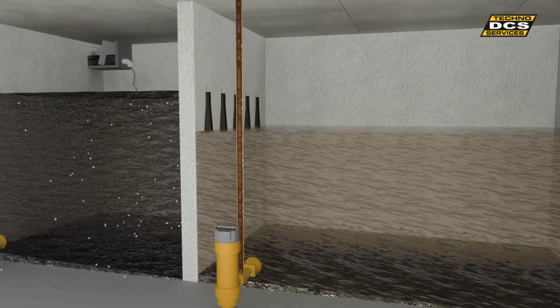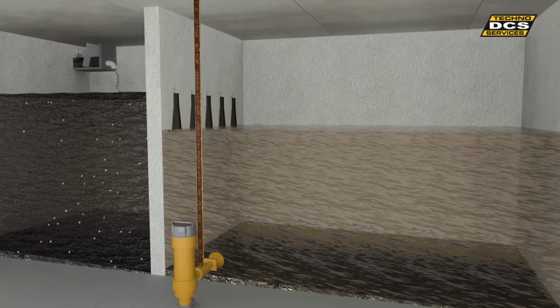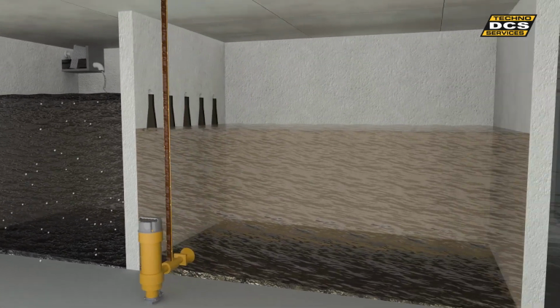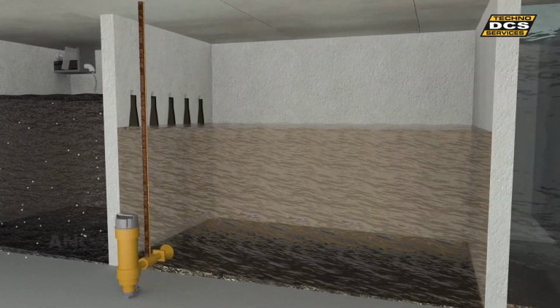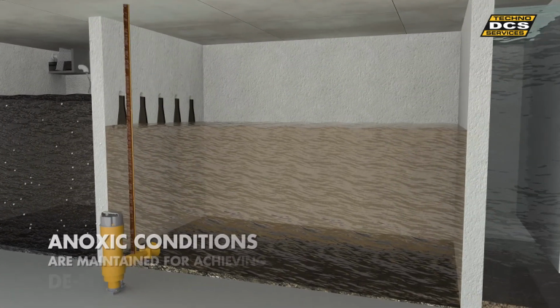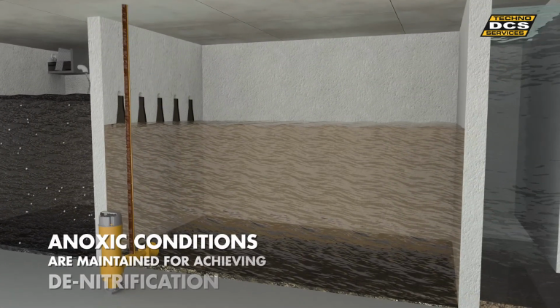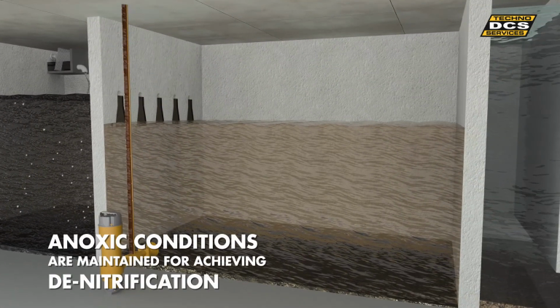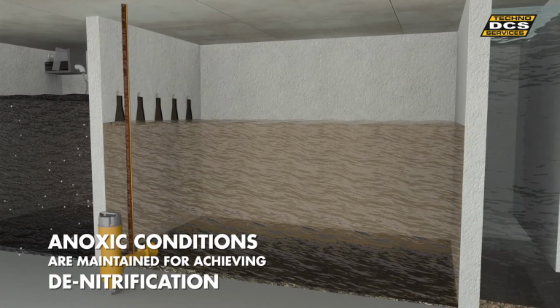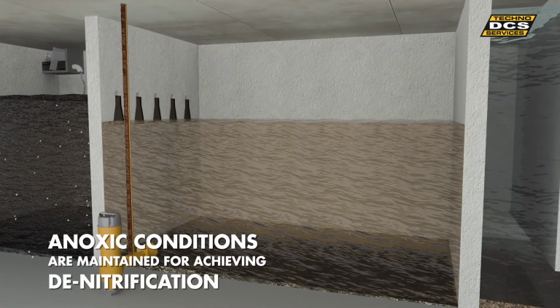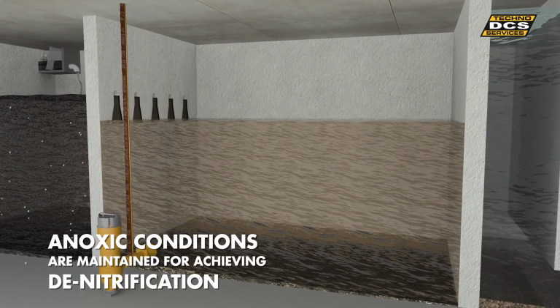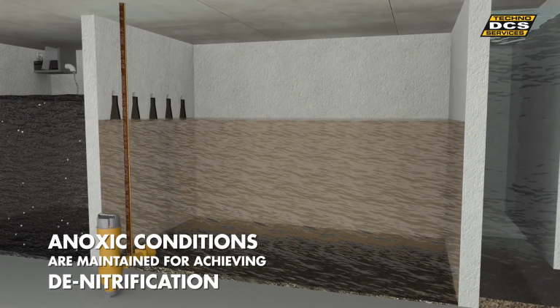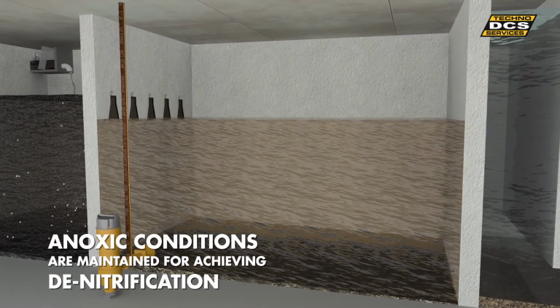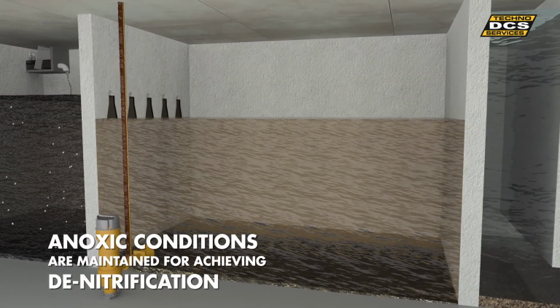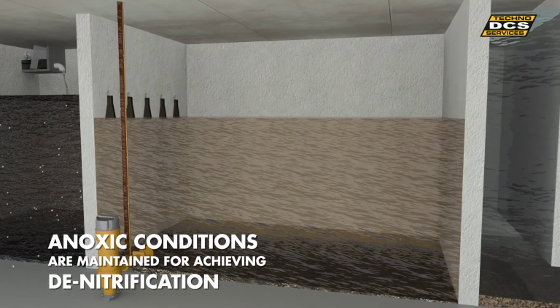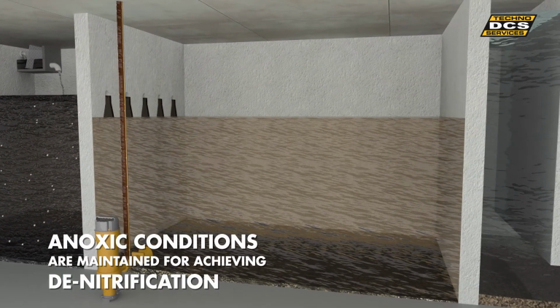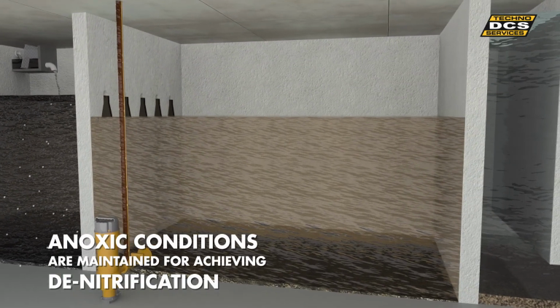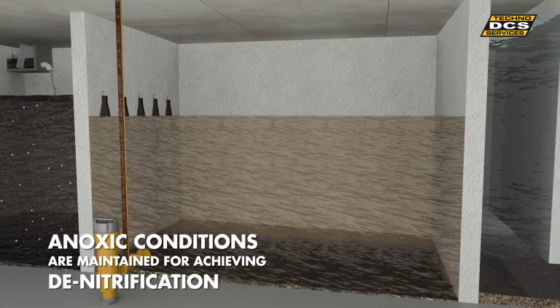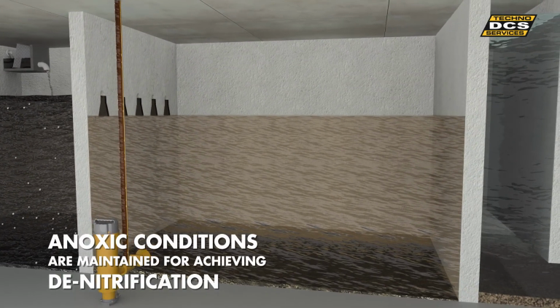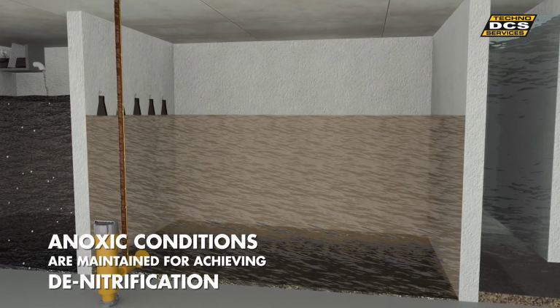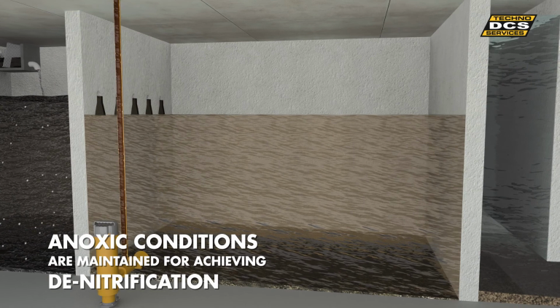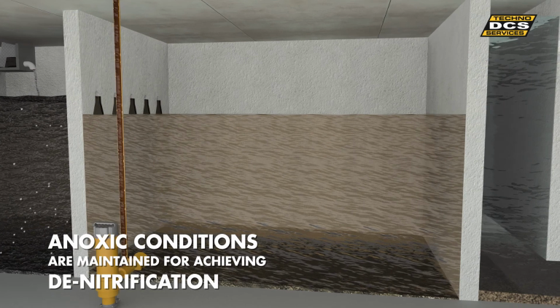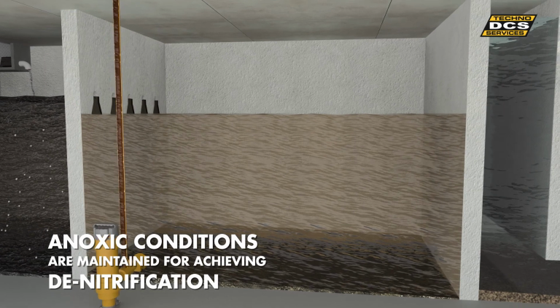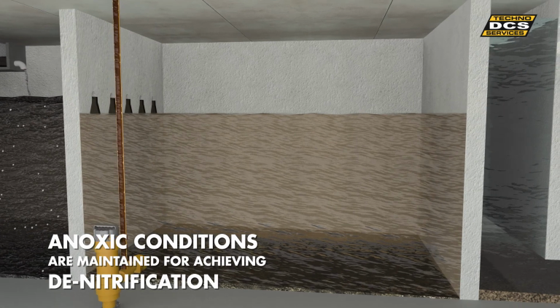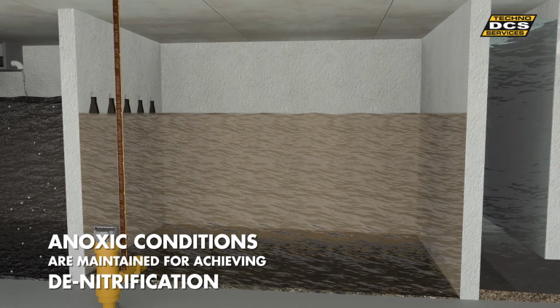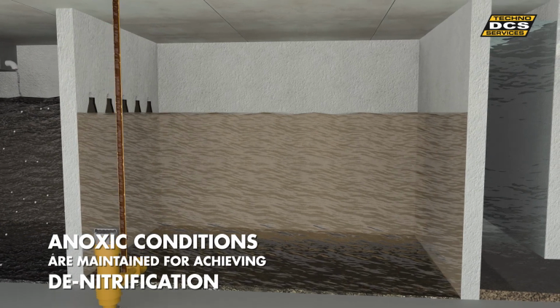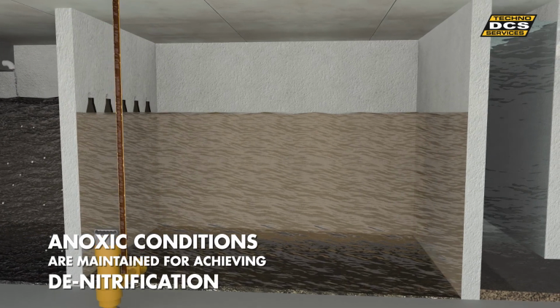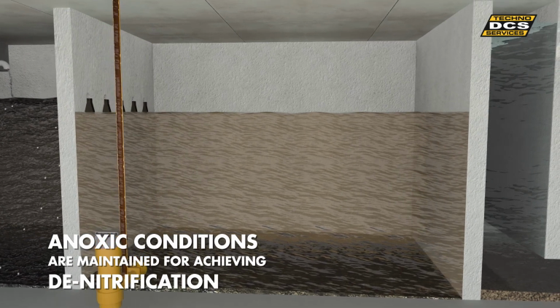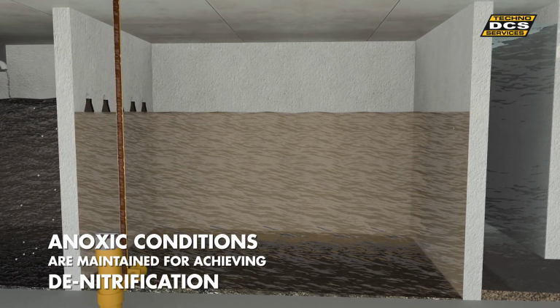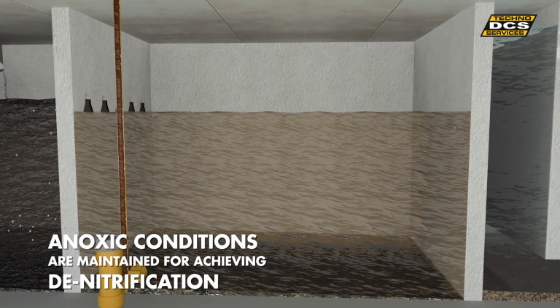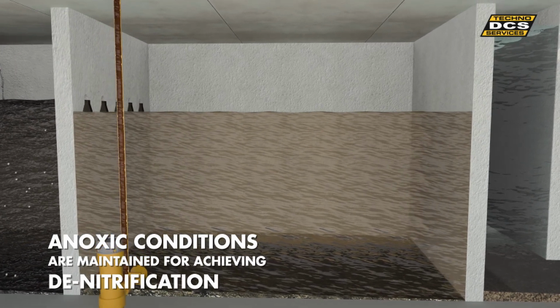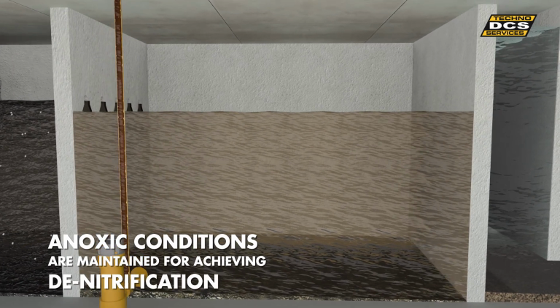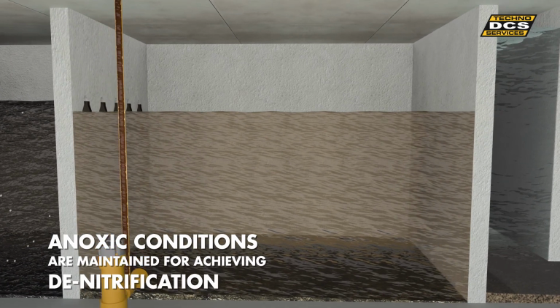In the second compartment, anoxic conditions are maintained for achieving denitrification.